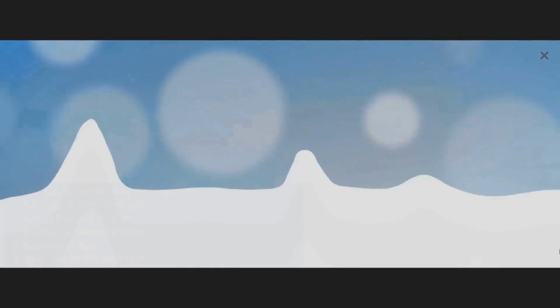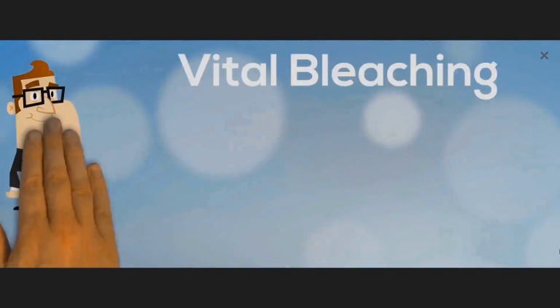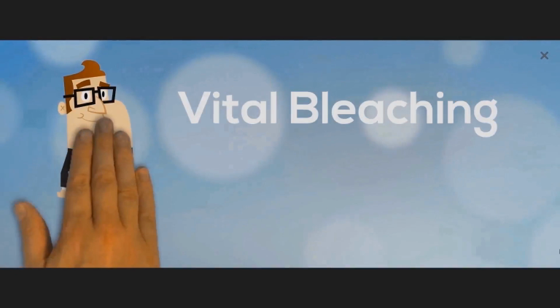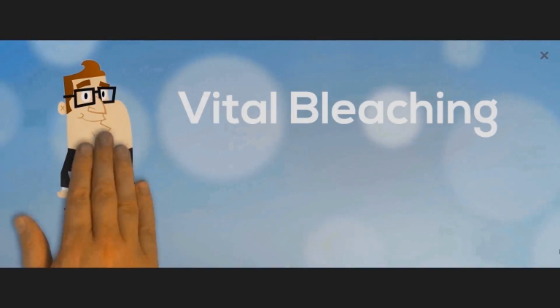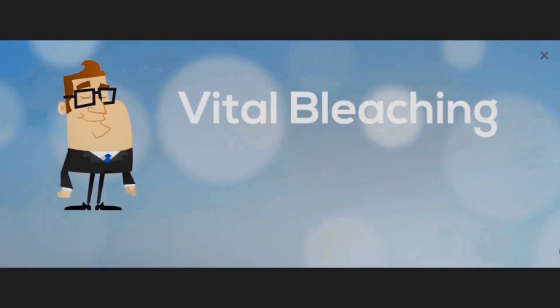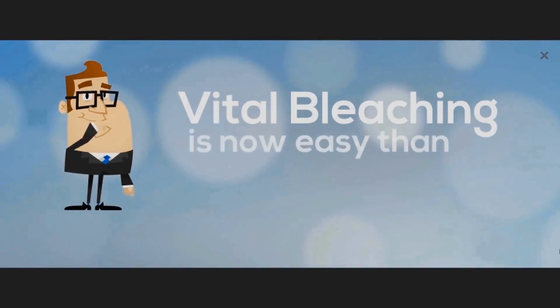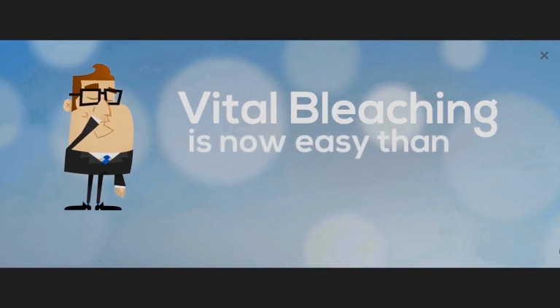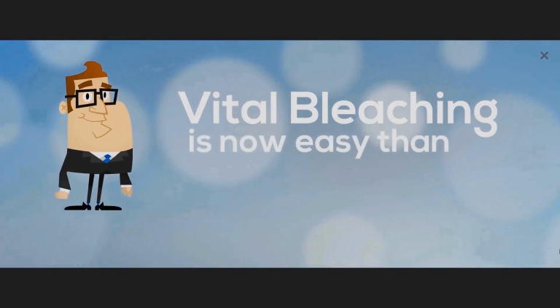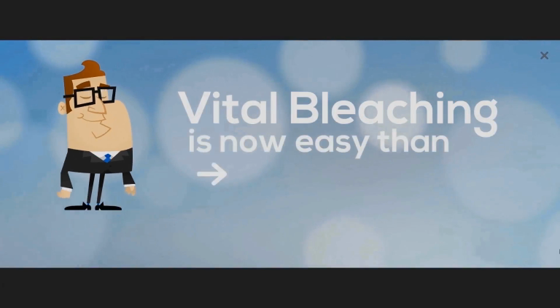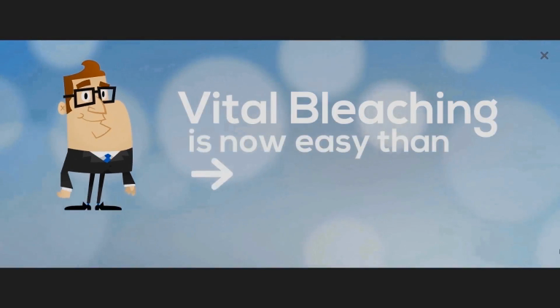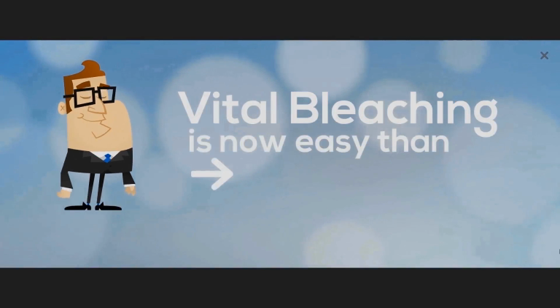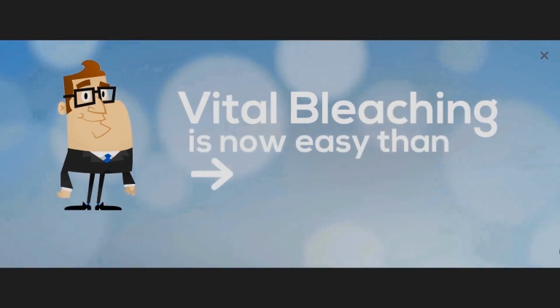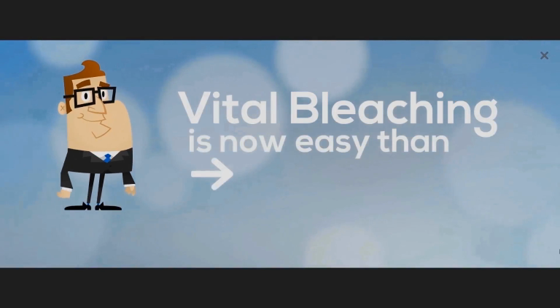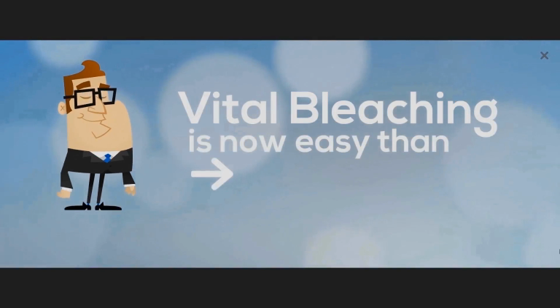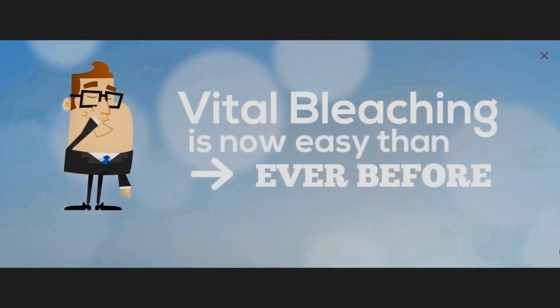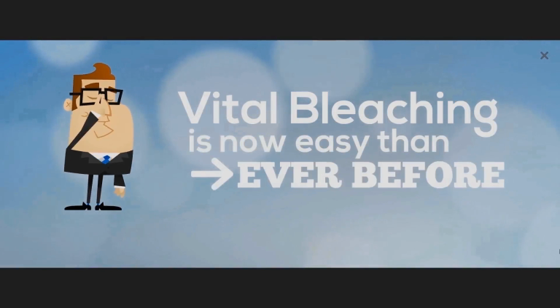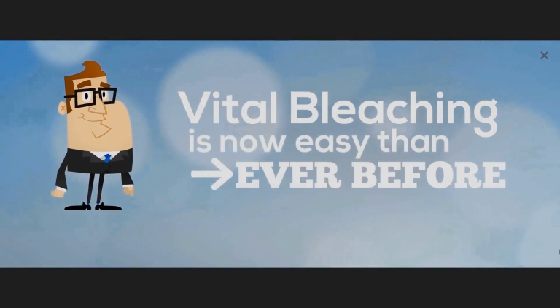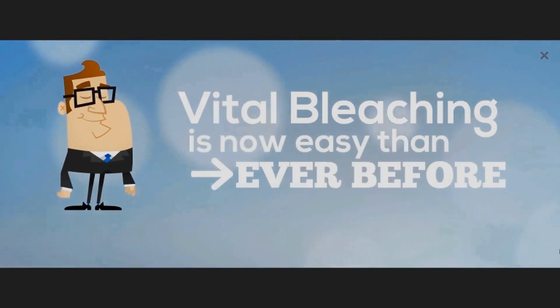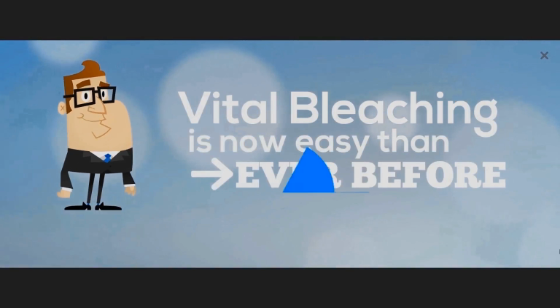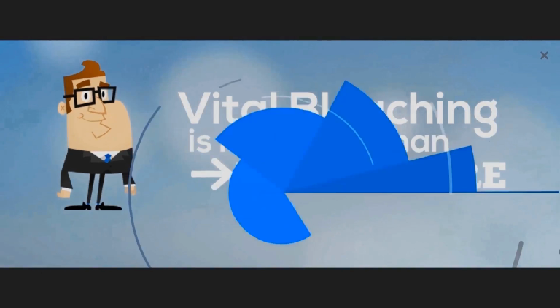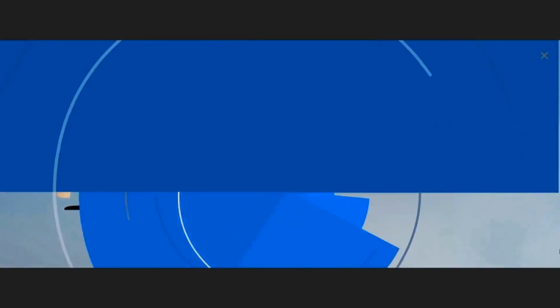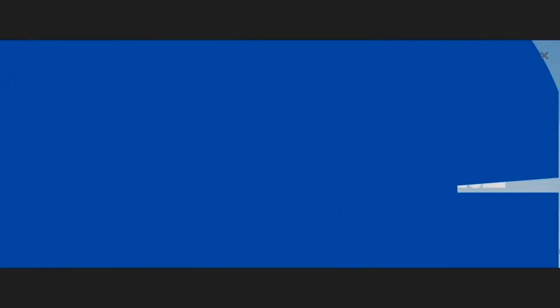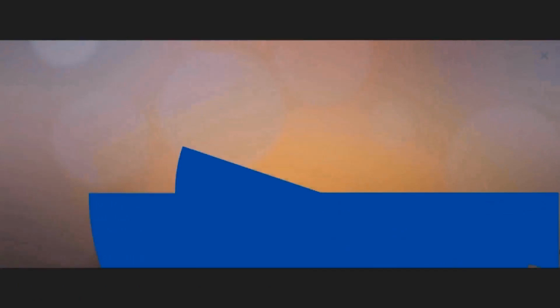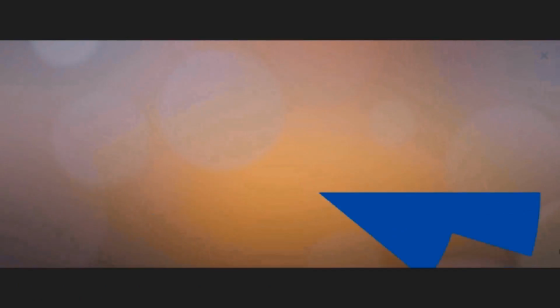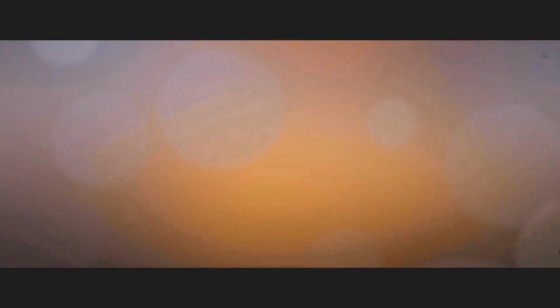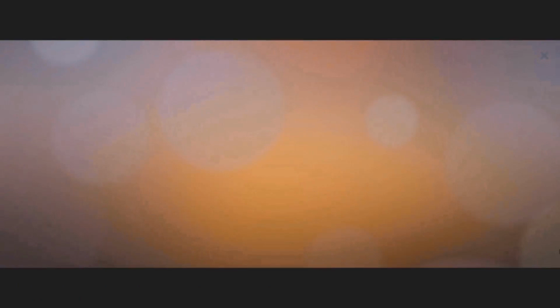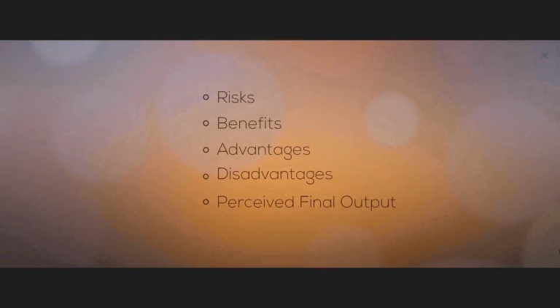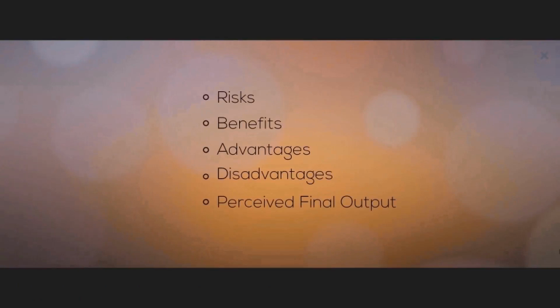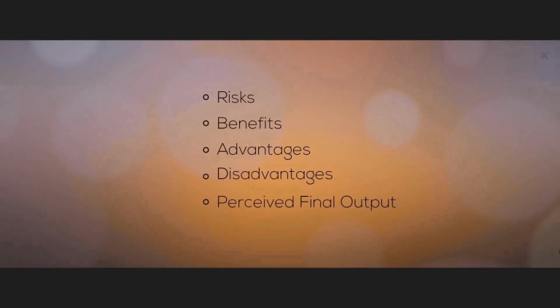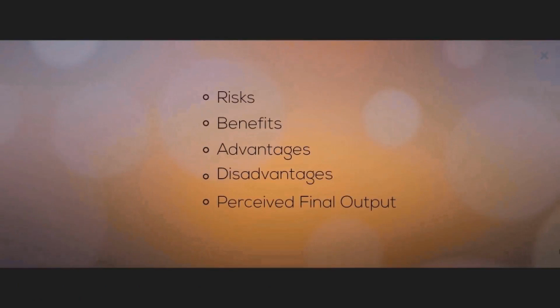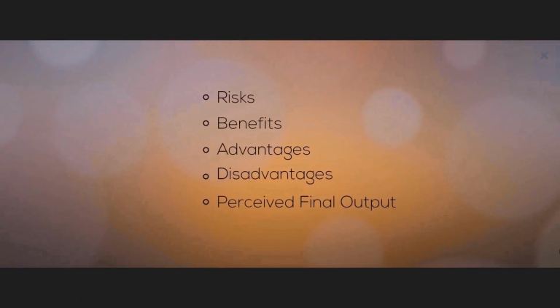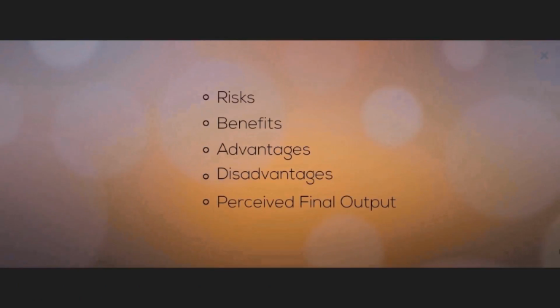Teeth naturally lose their color because of age and of habits like smoking, drinking coffee, tea and red wine, to name a few.